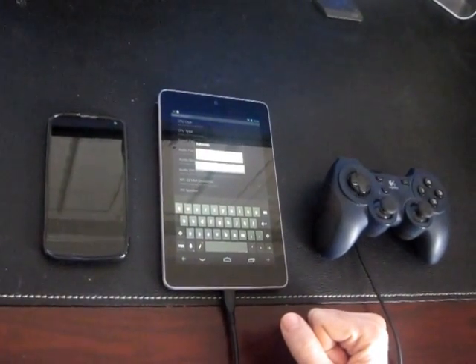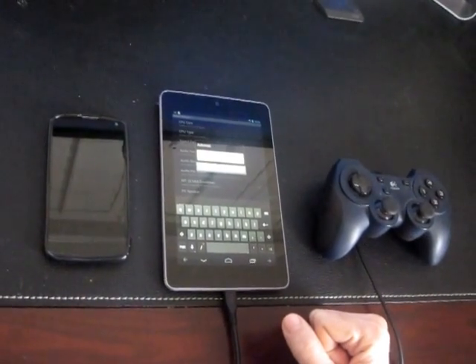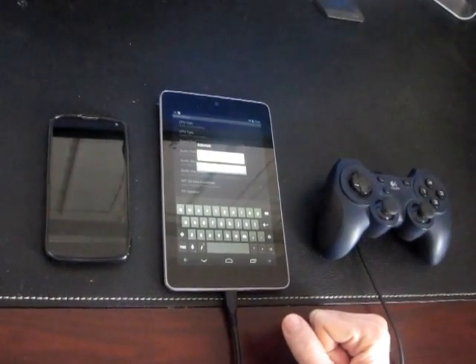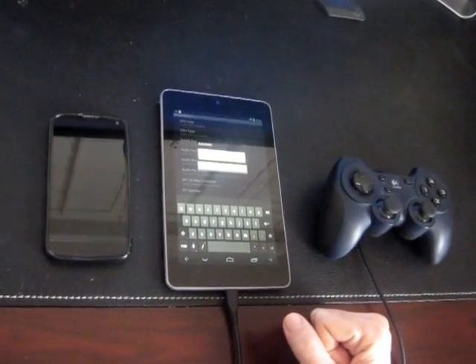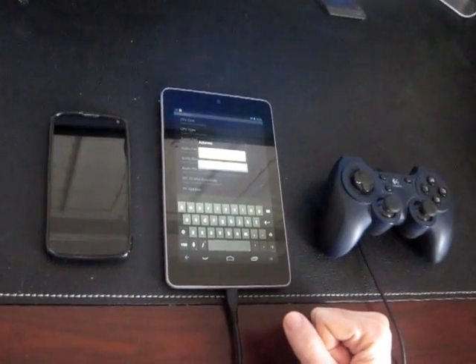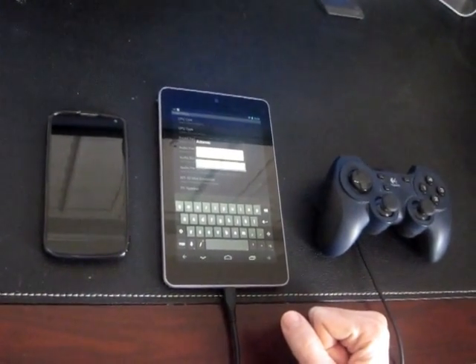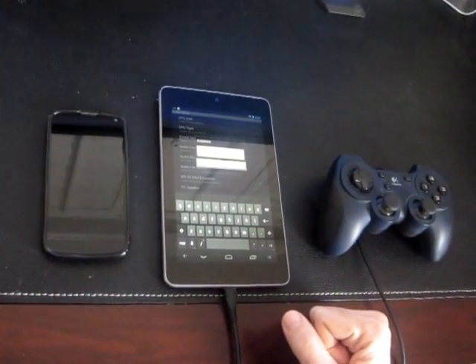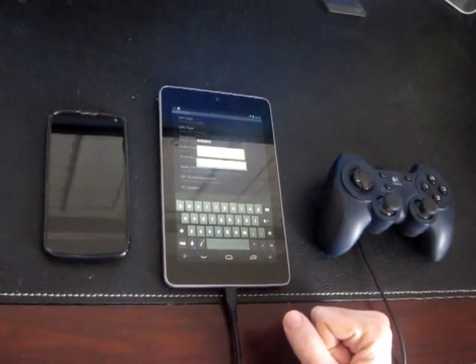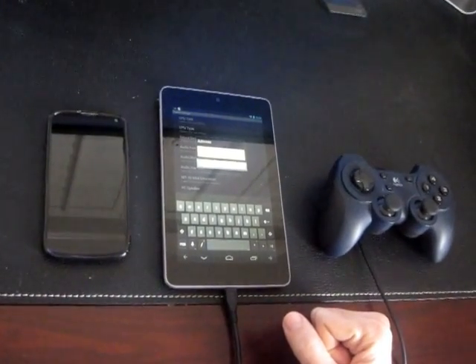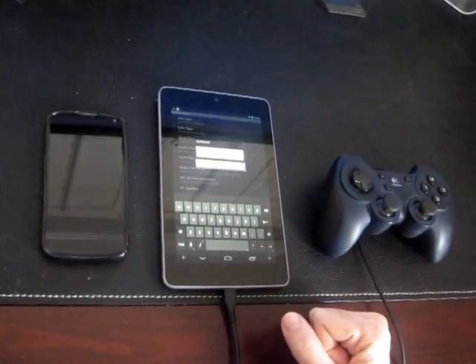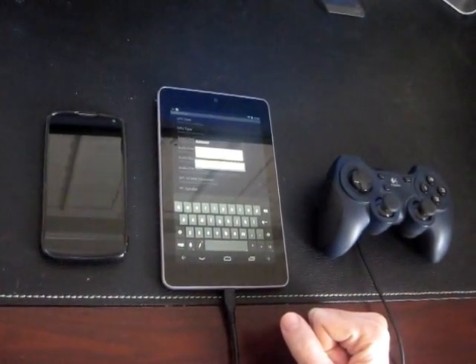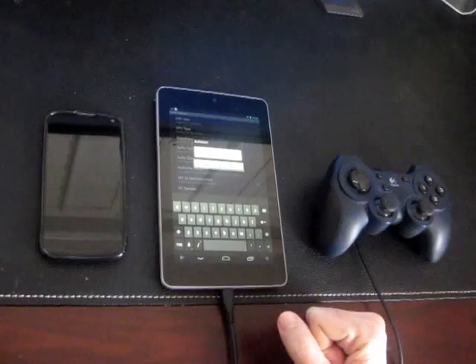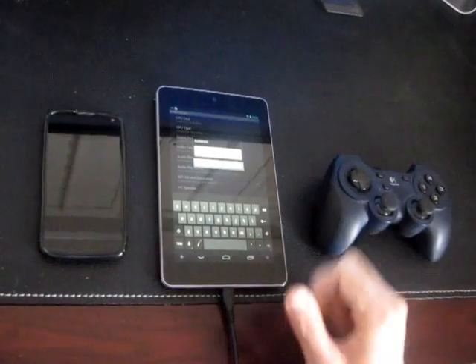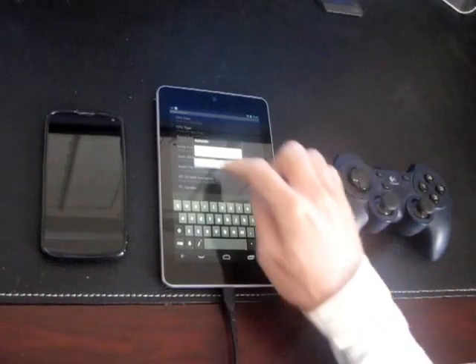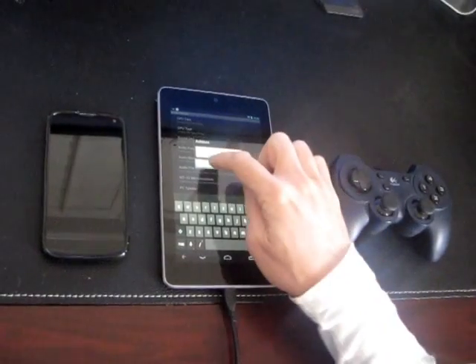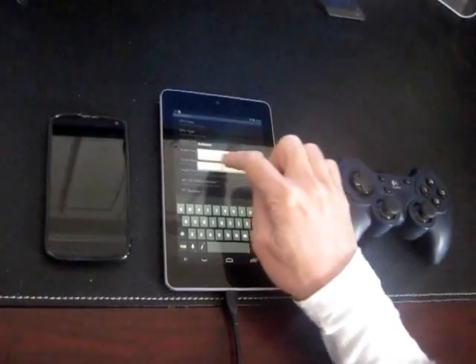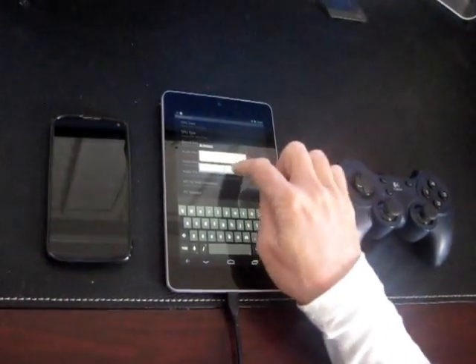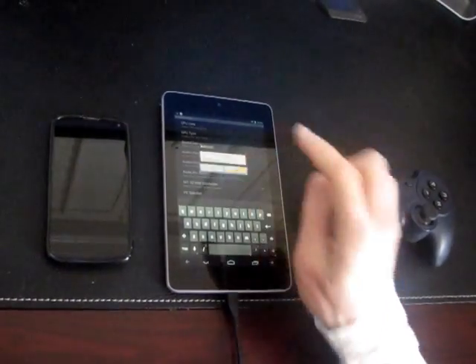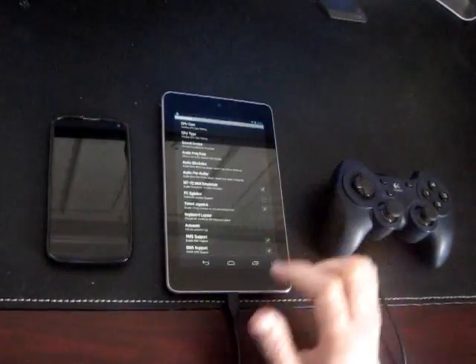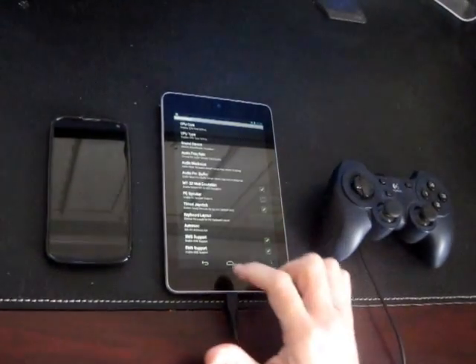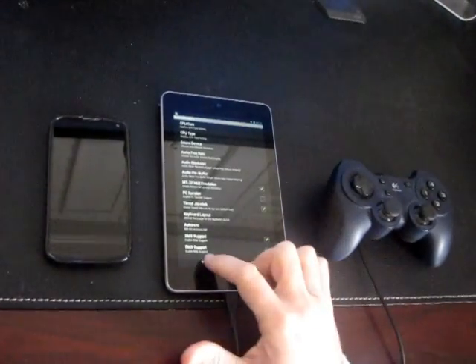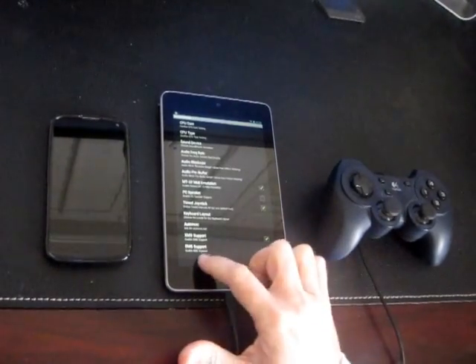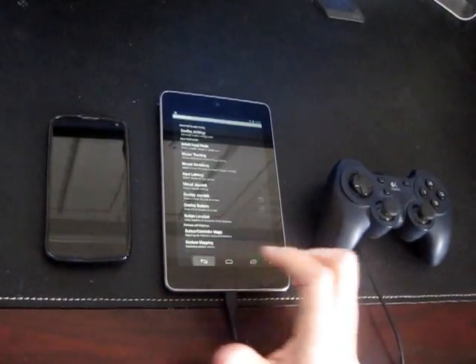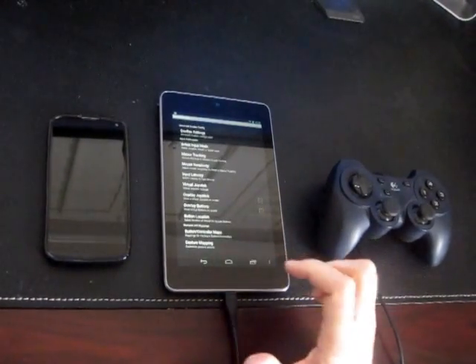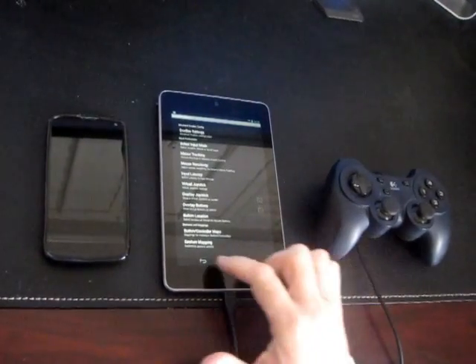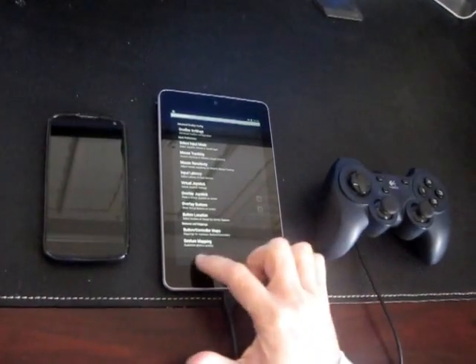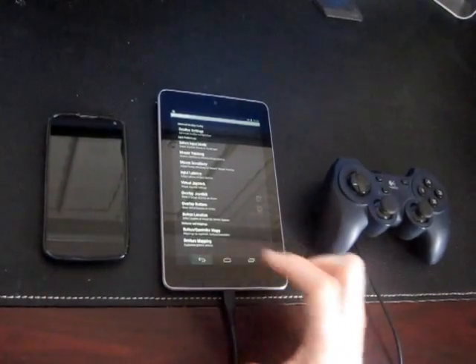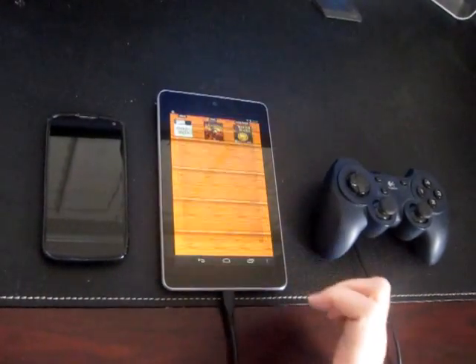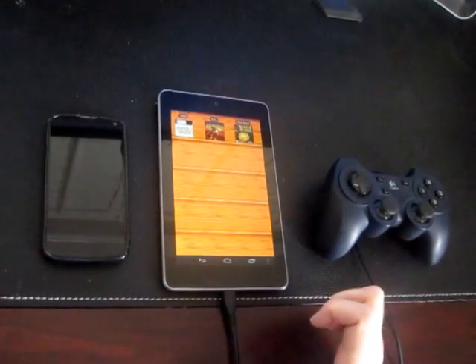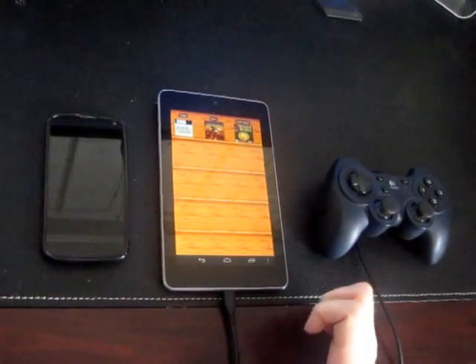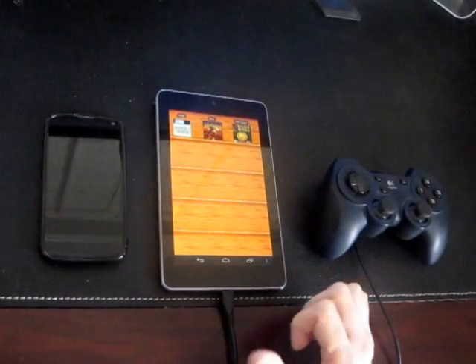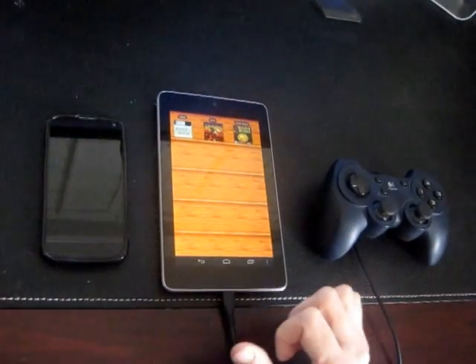You want to pick a port above 1024. So this box is set up.